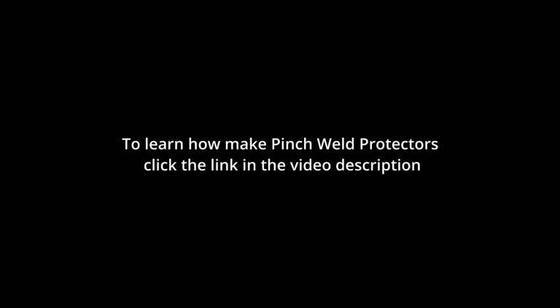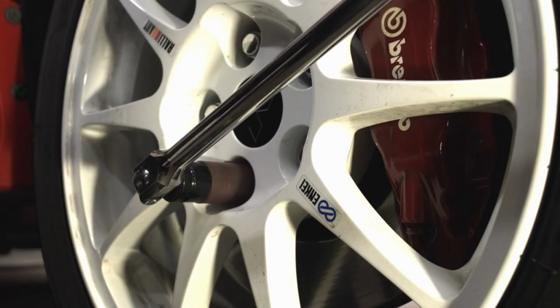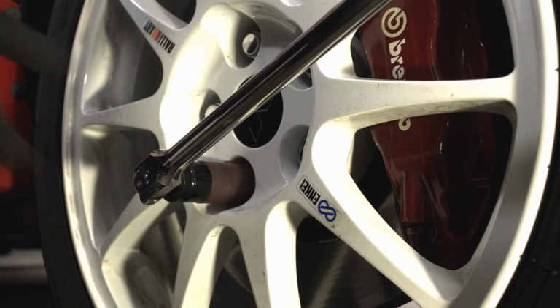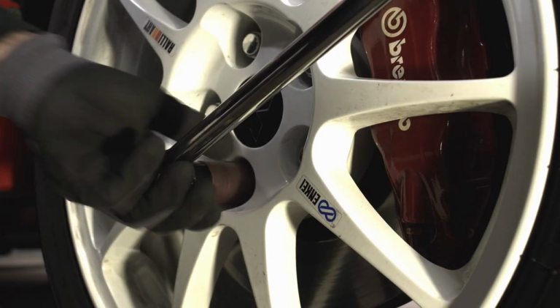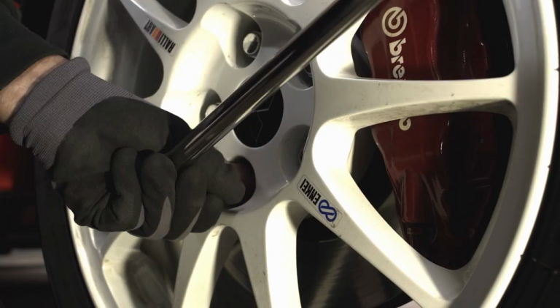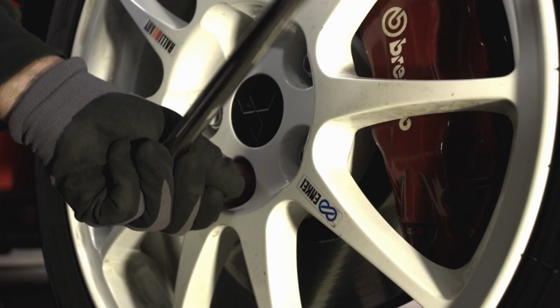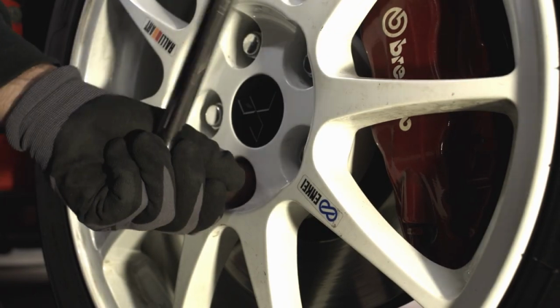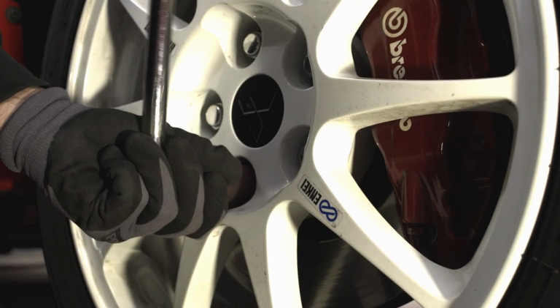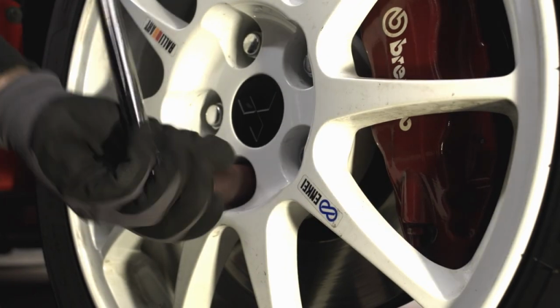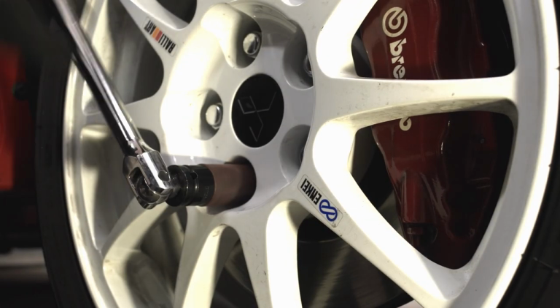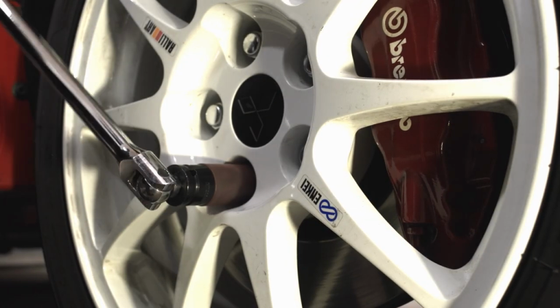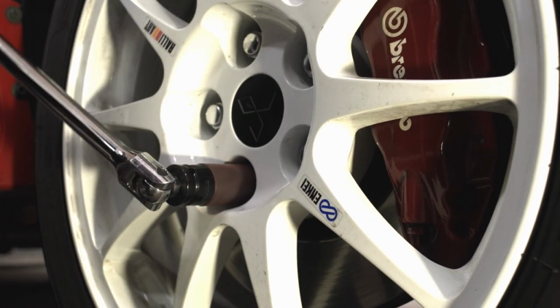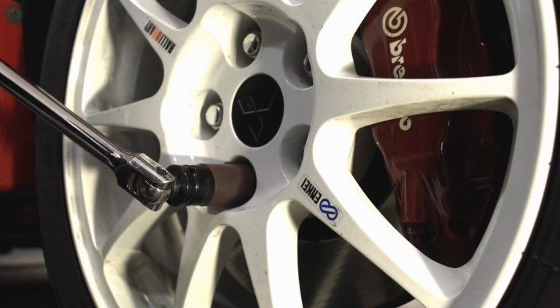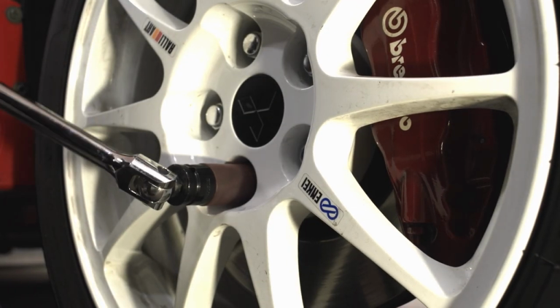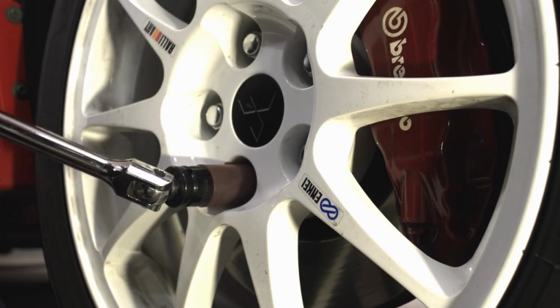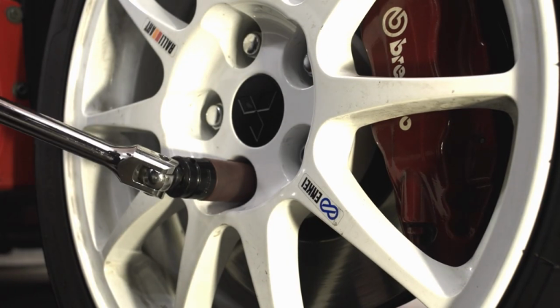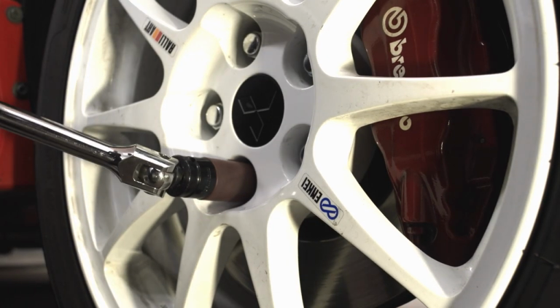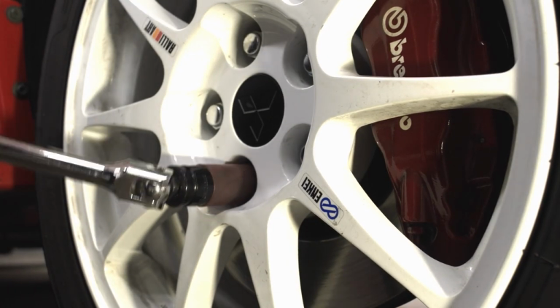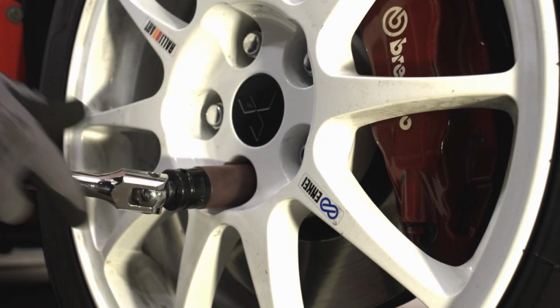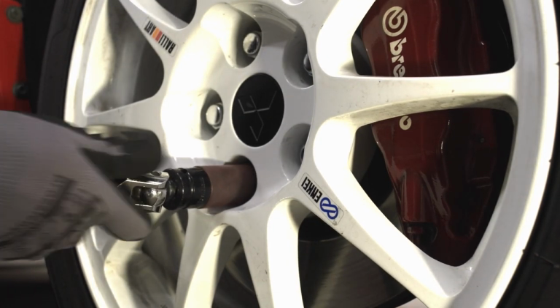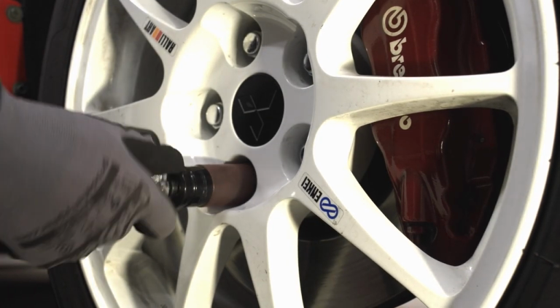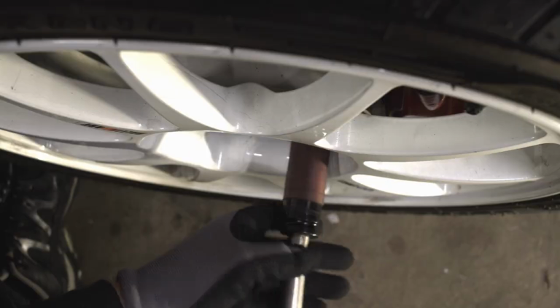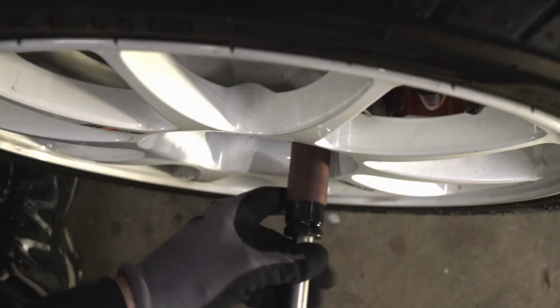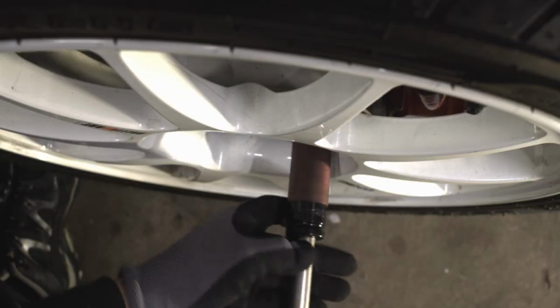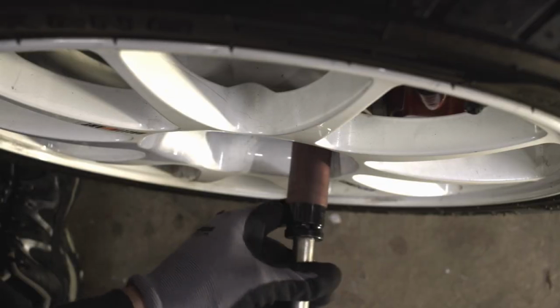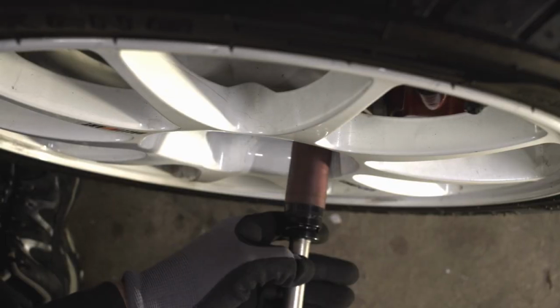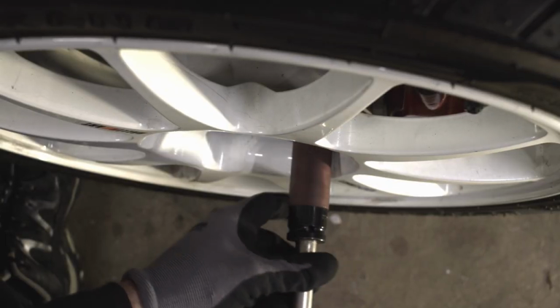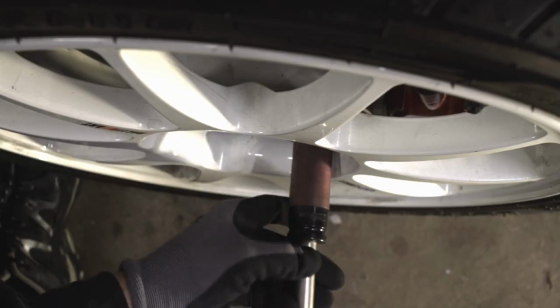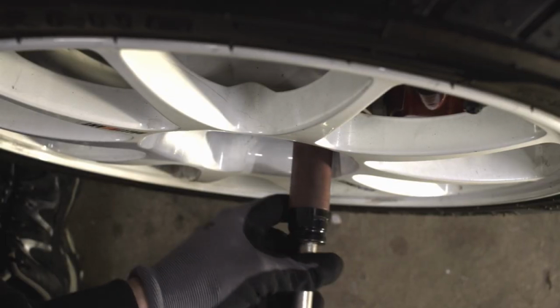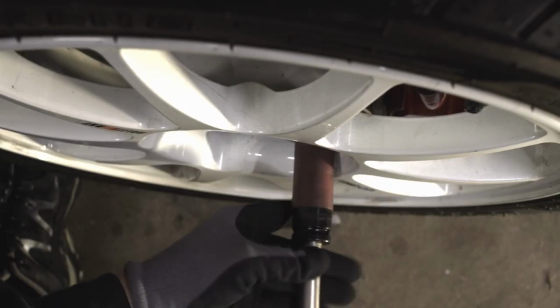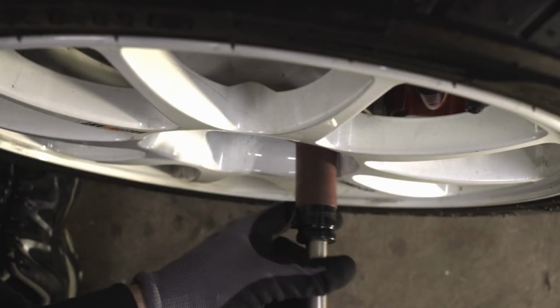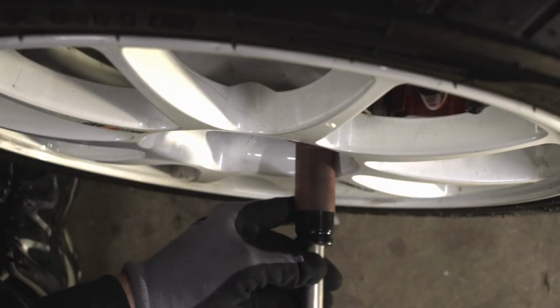I chocked the wheel and used a breaker bar to loosen the wheel nuts on the front right hand wheel using a 21mm socket.